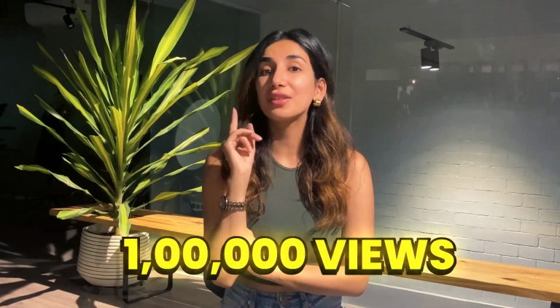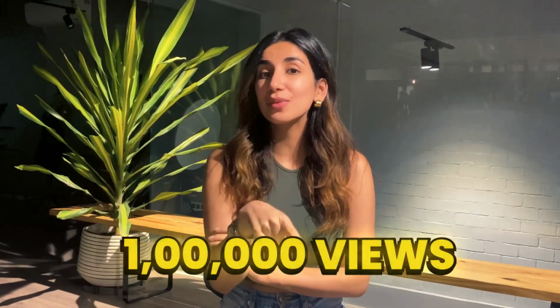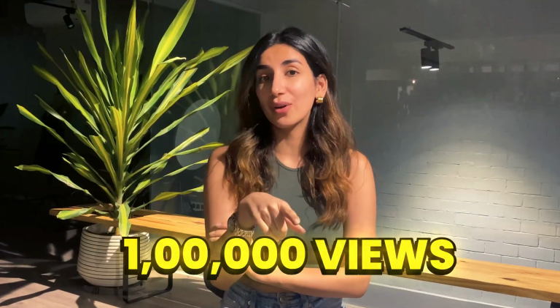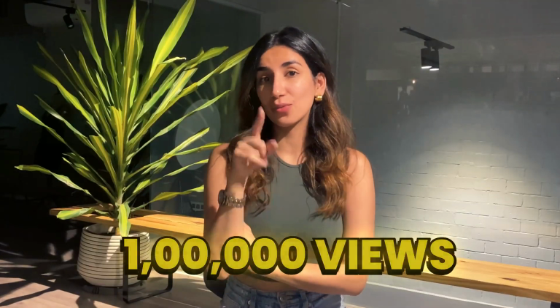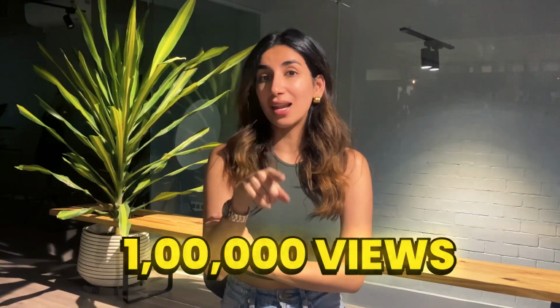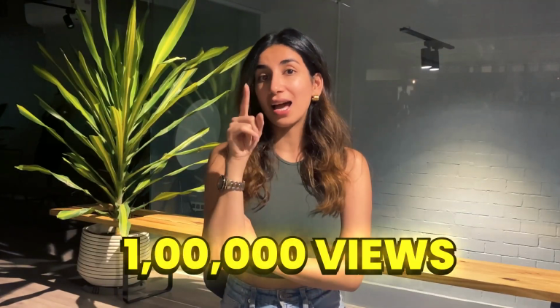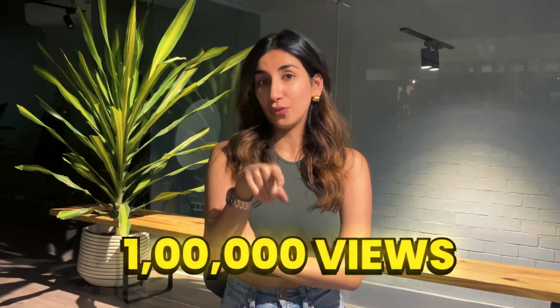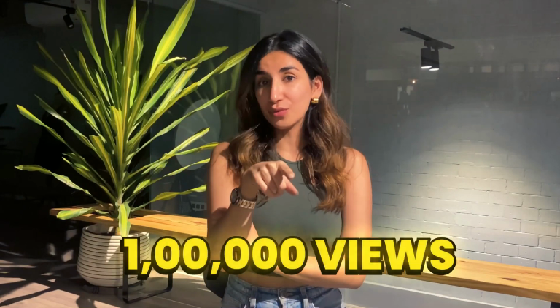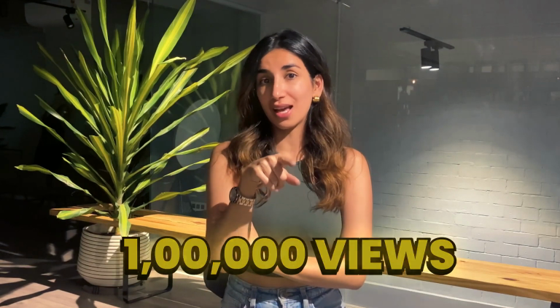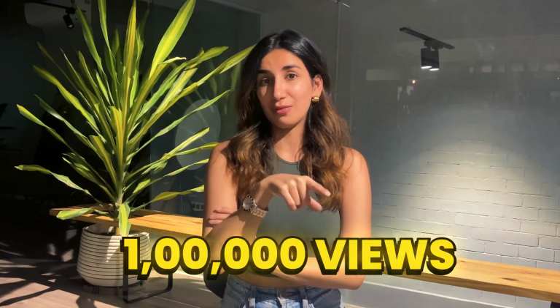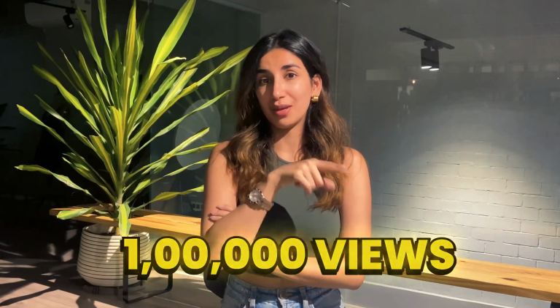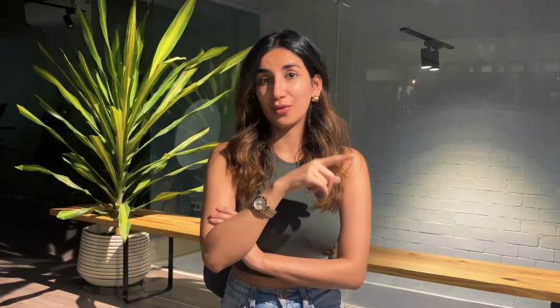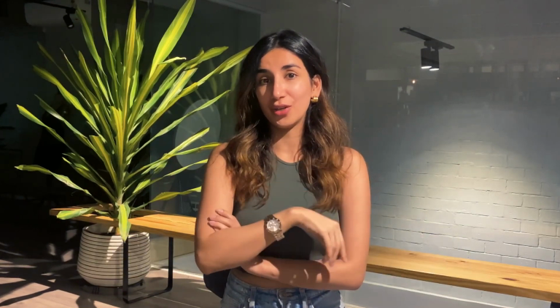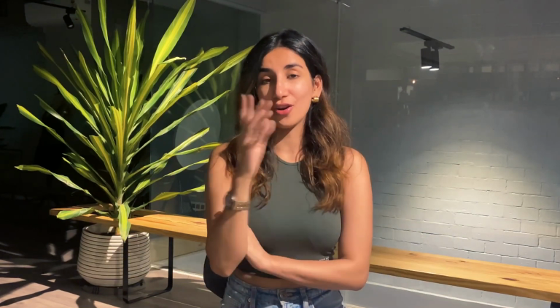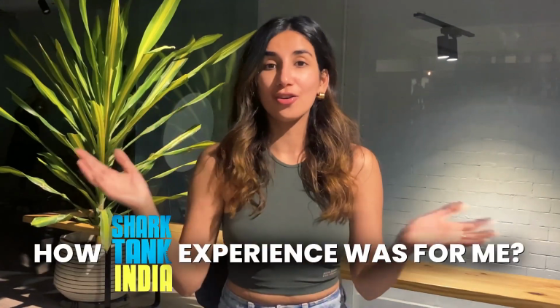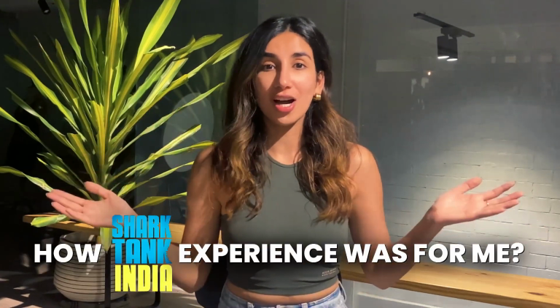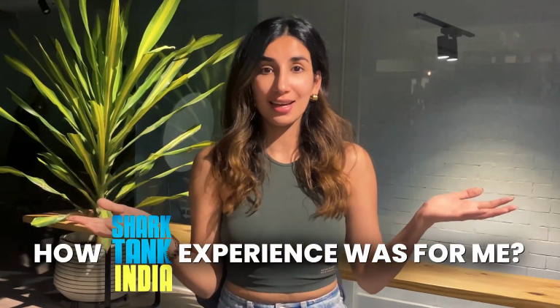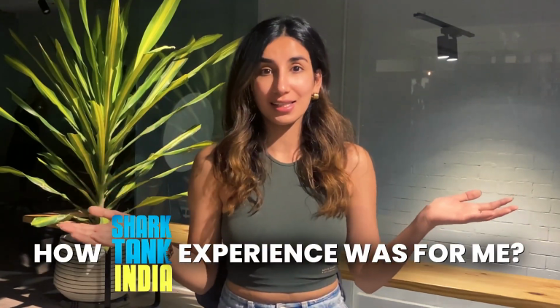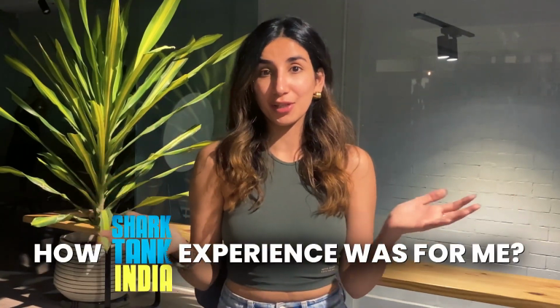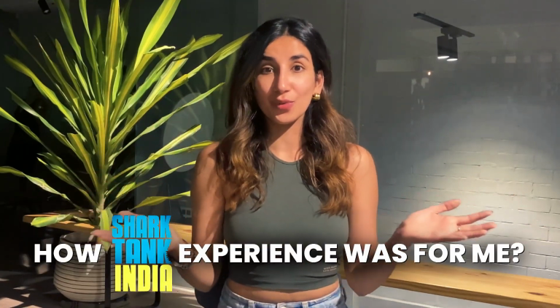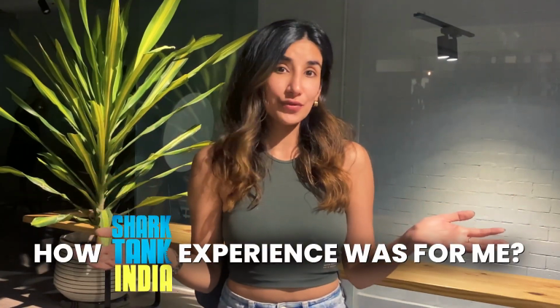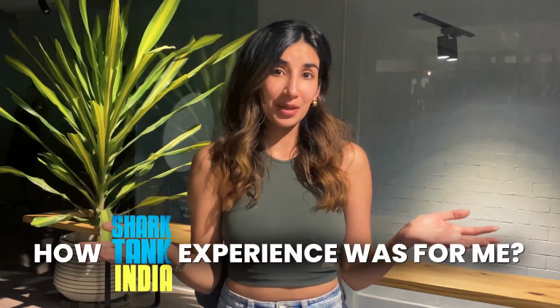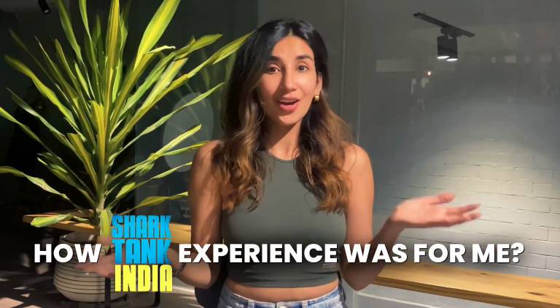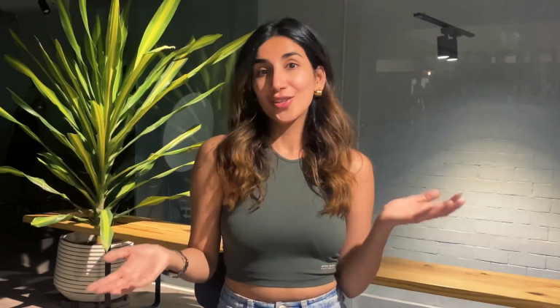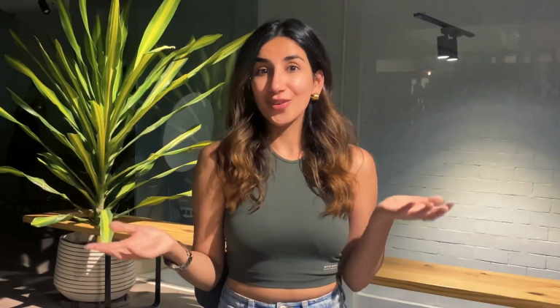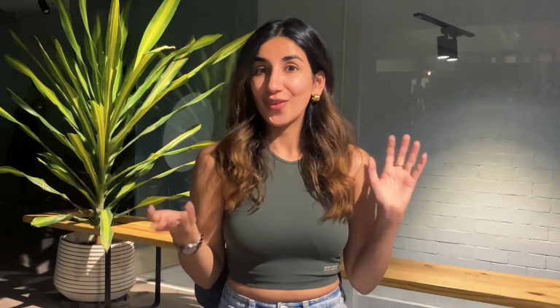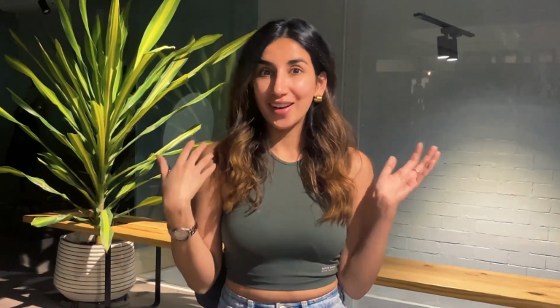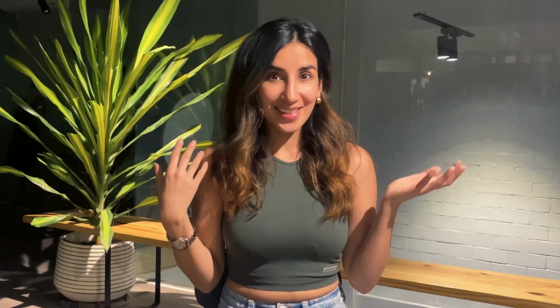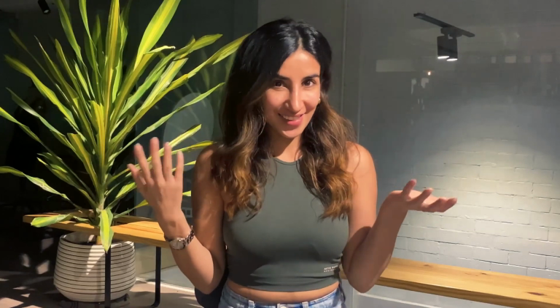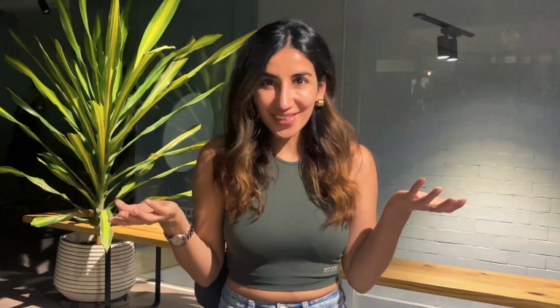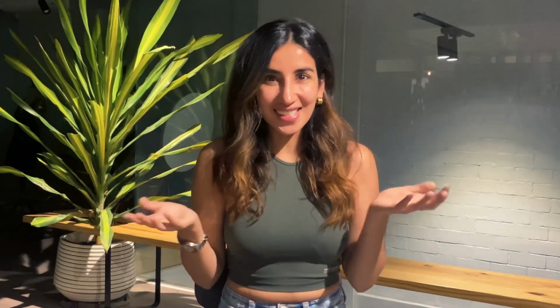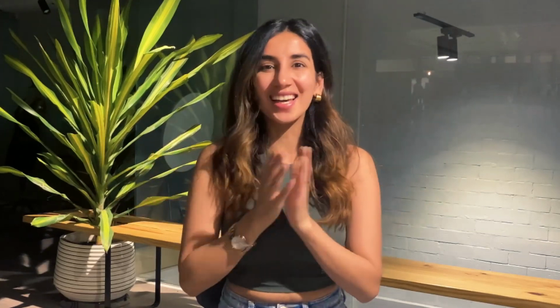If this video gets 1 lakh views, I will make a video on how my experience was. So, let's do this guys.